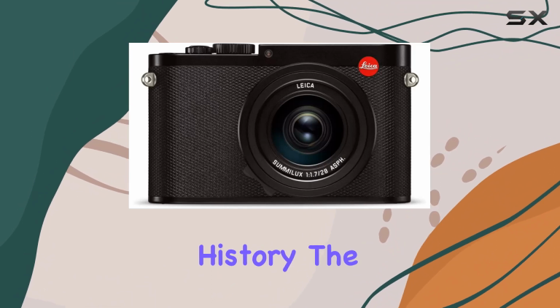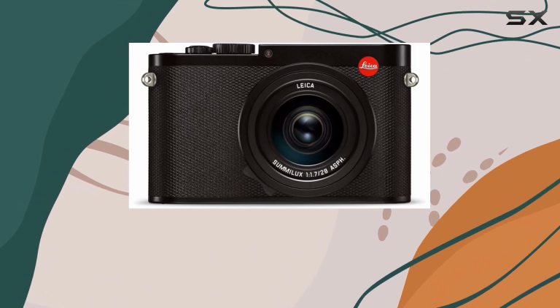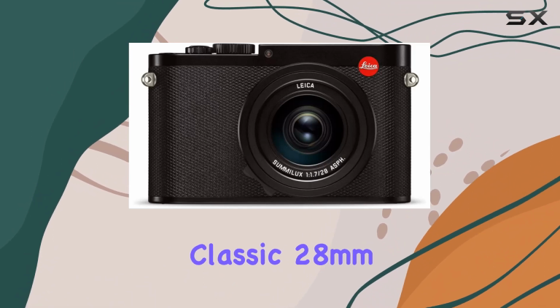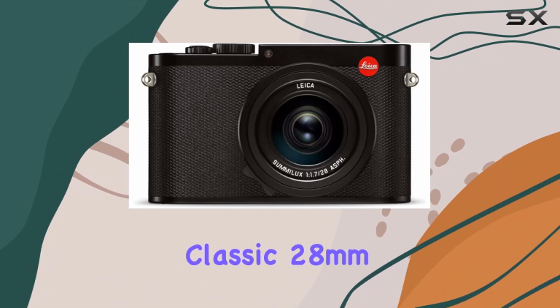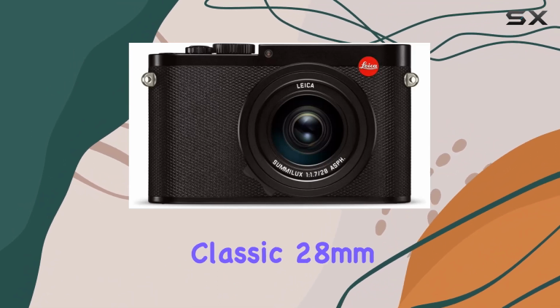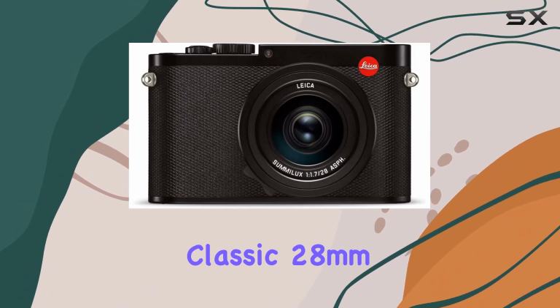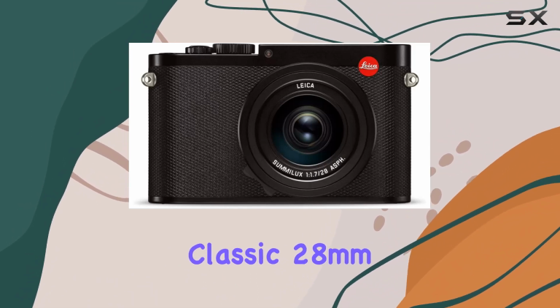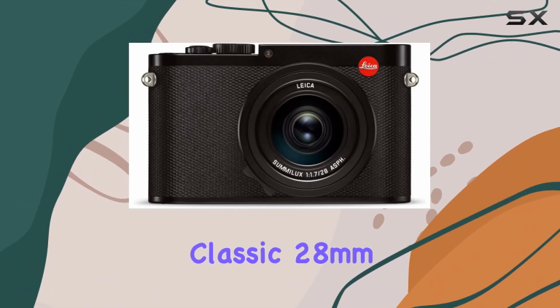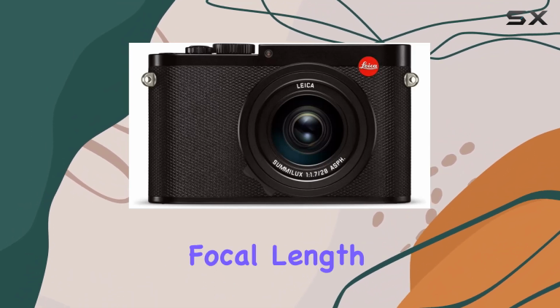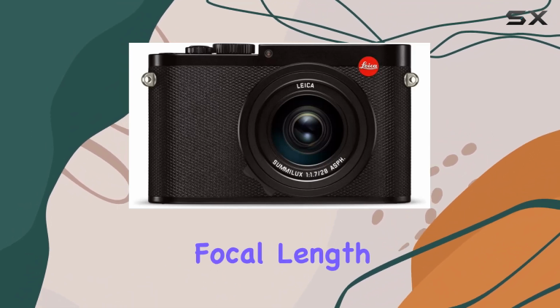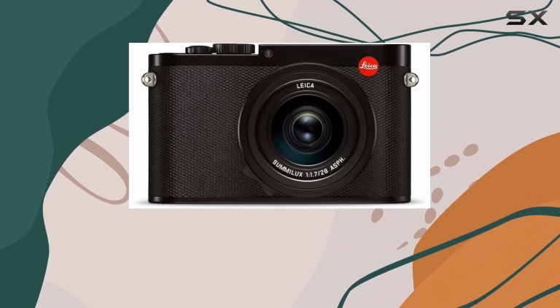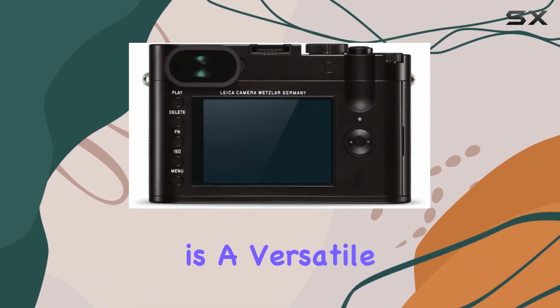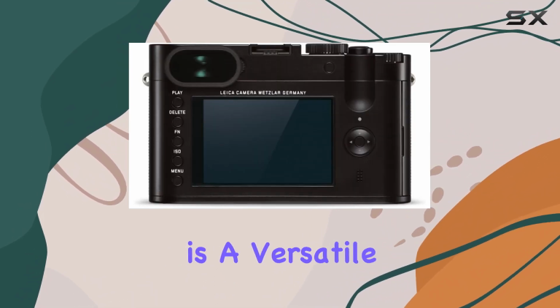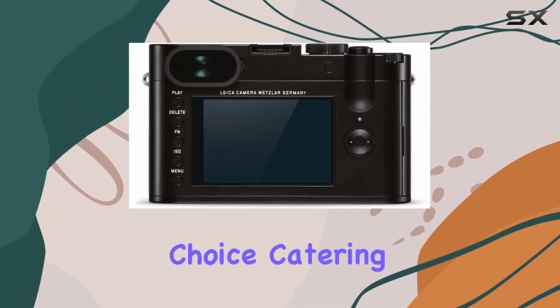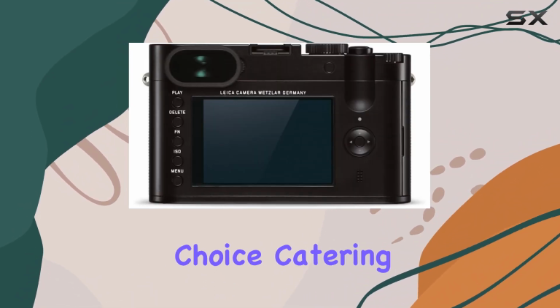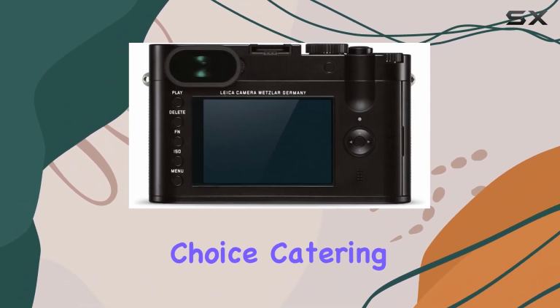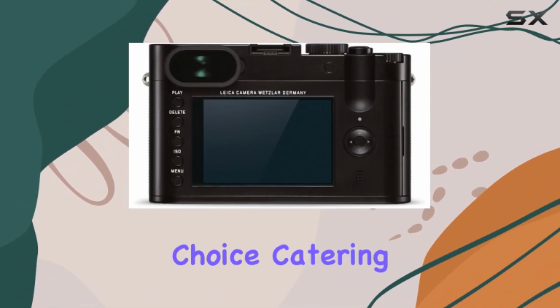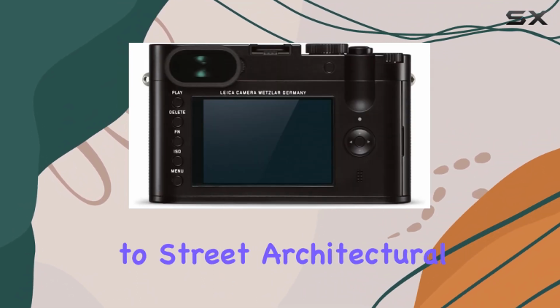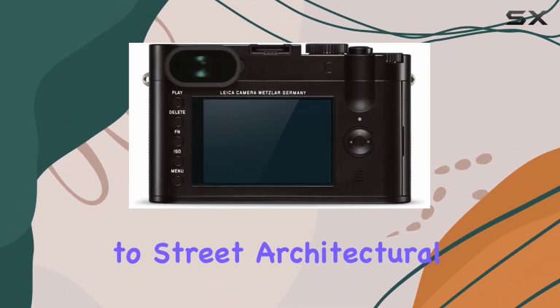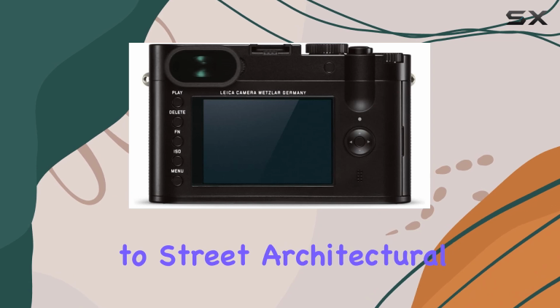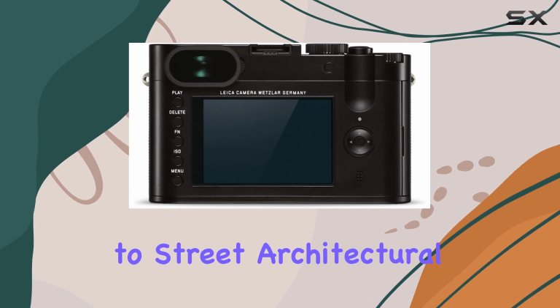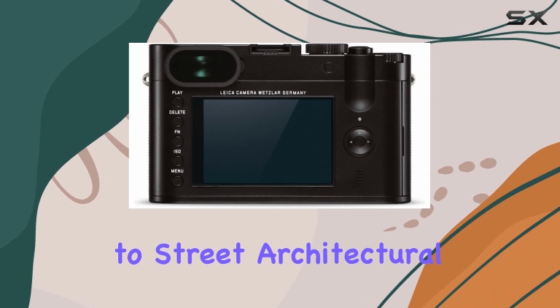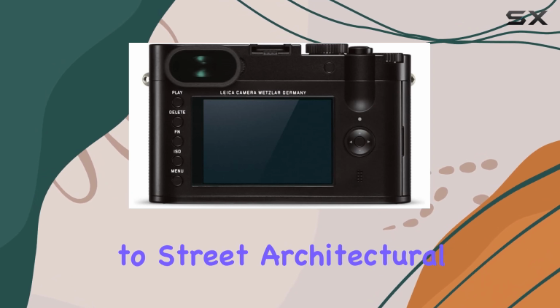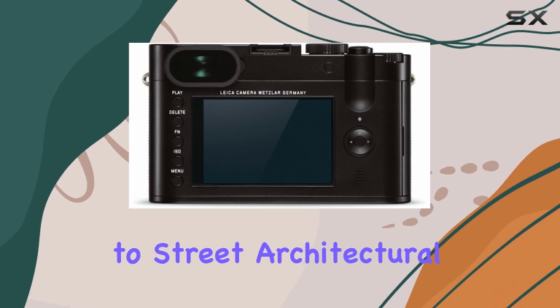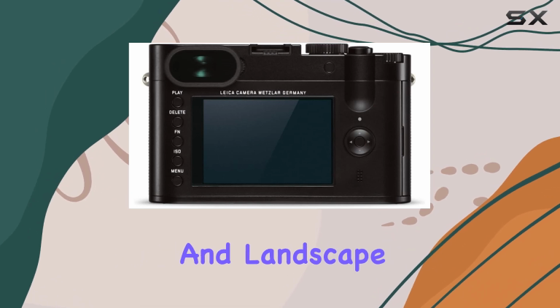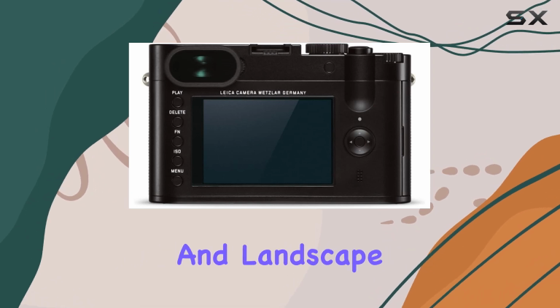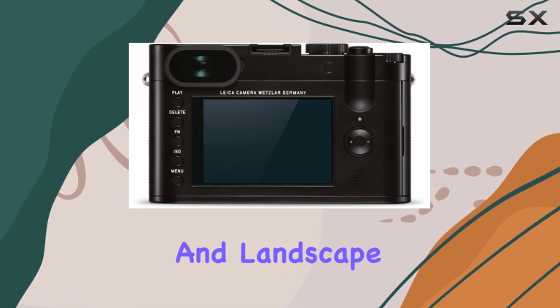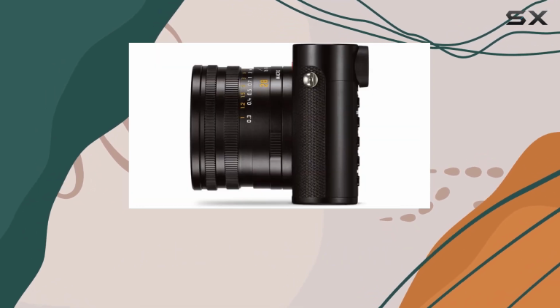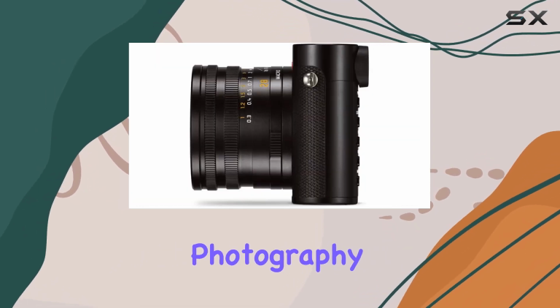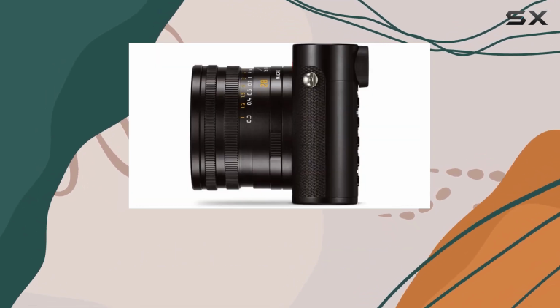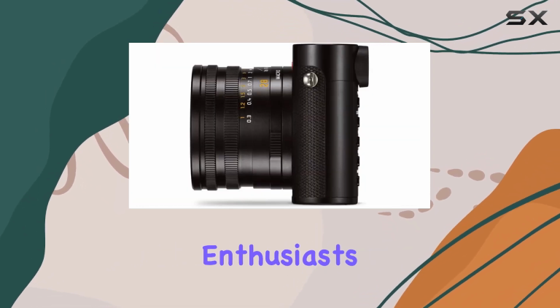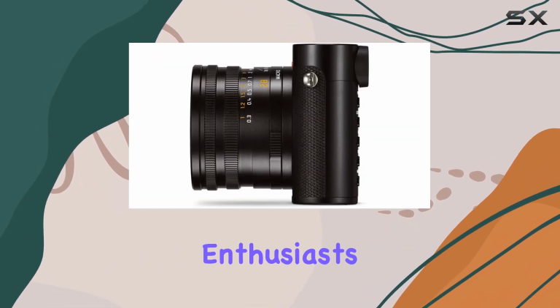The classic 28mm focal length is a versatile choice, catering to street, architectural, and landscape photography enthusiasts.